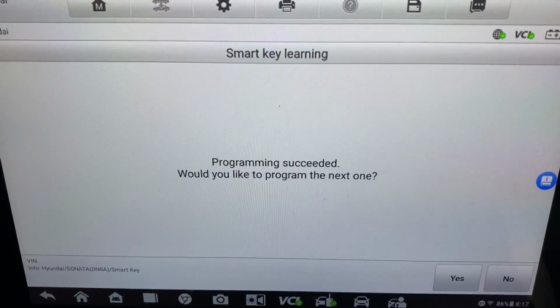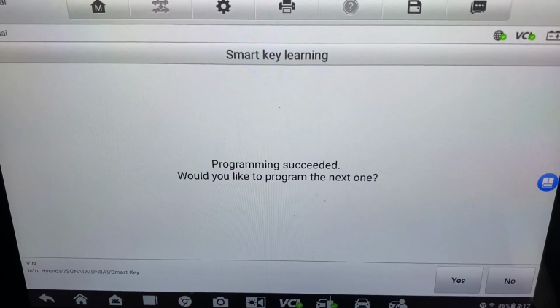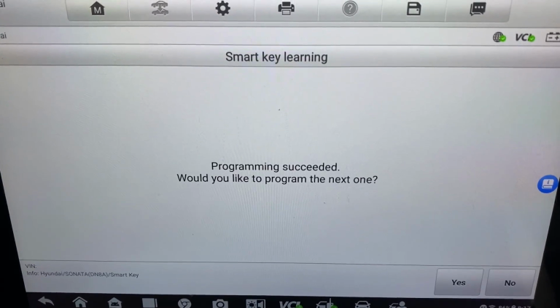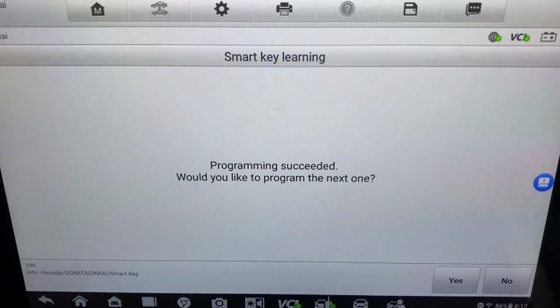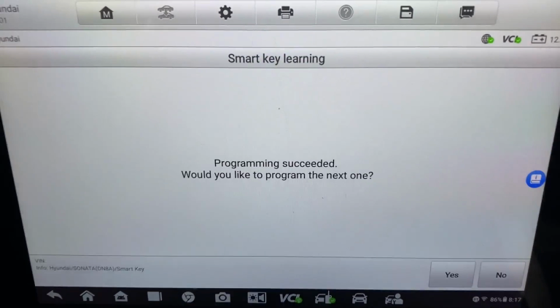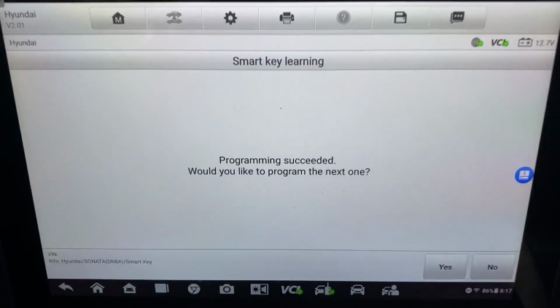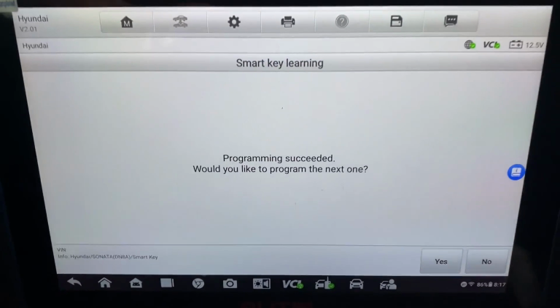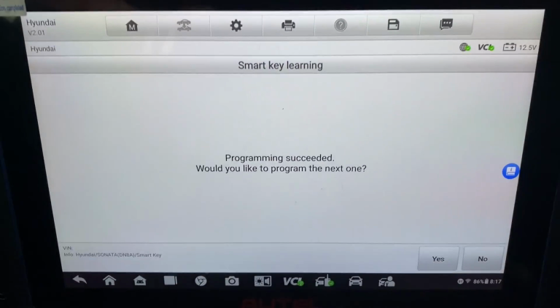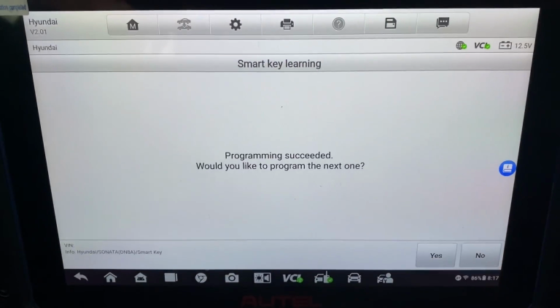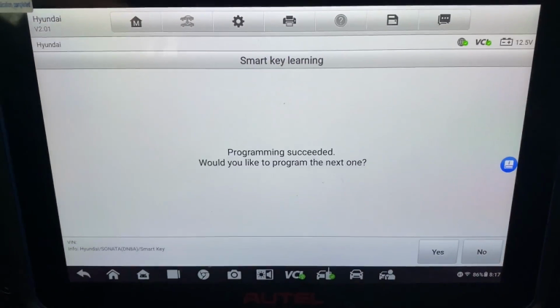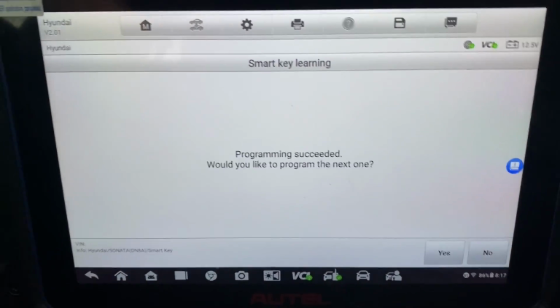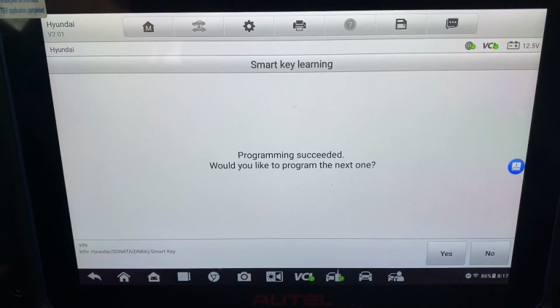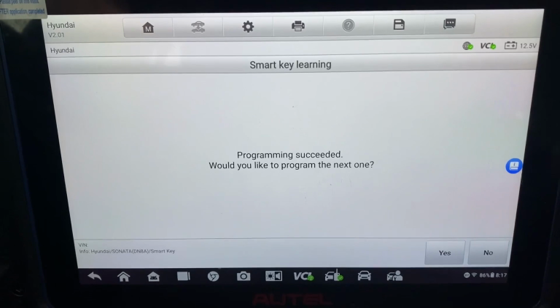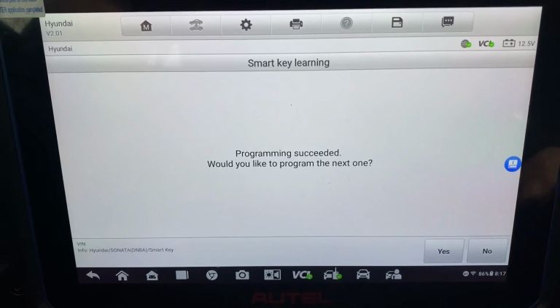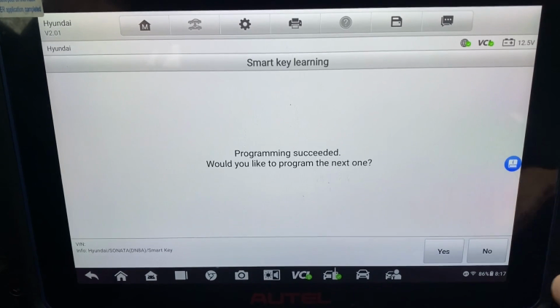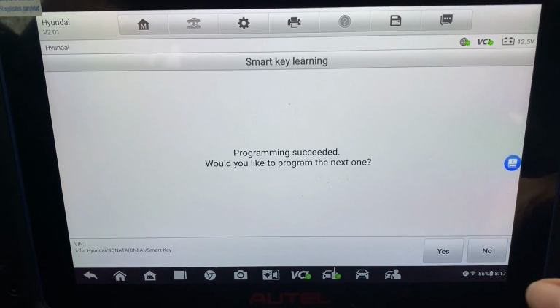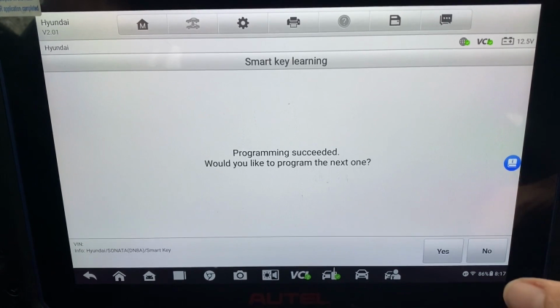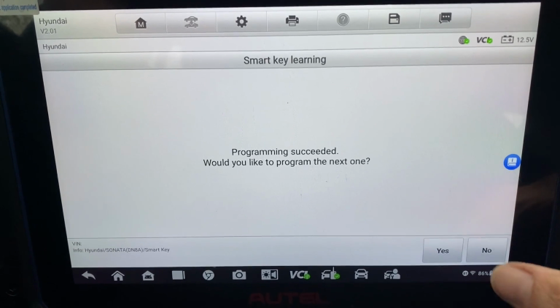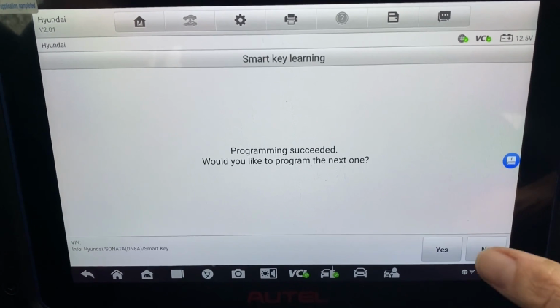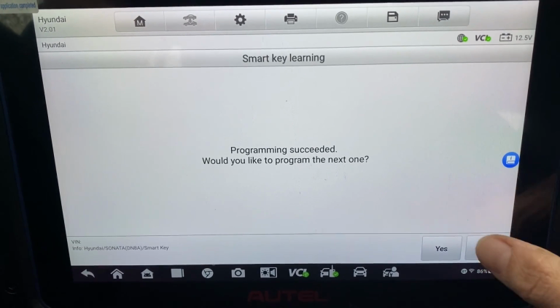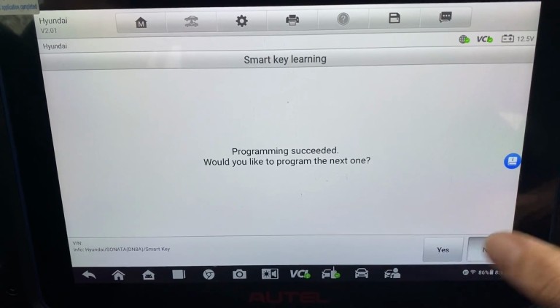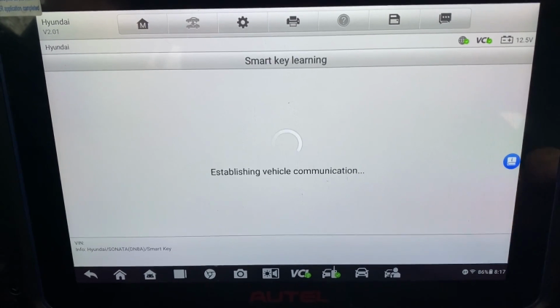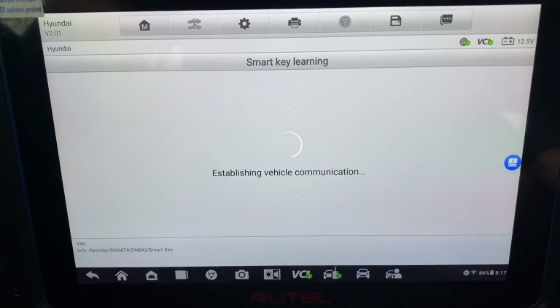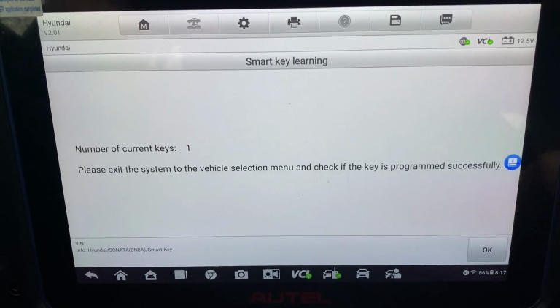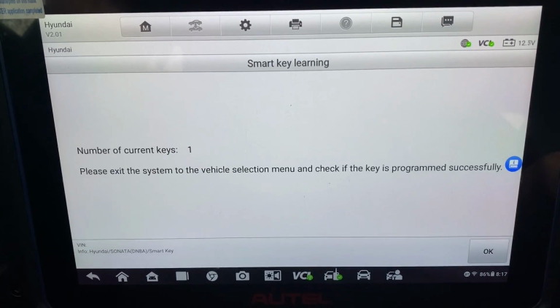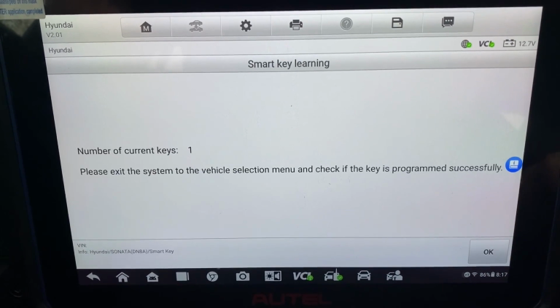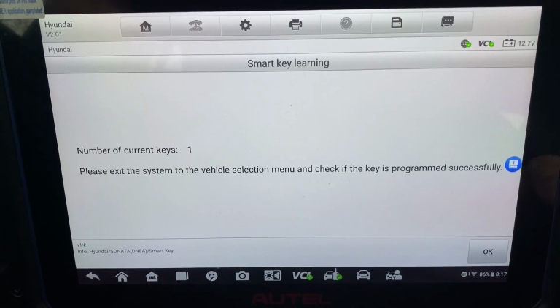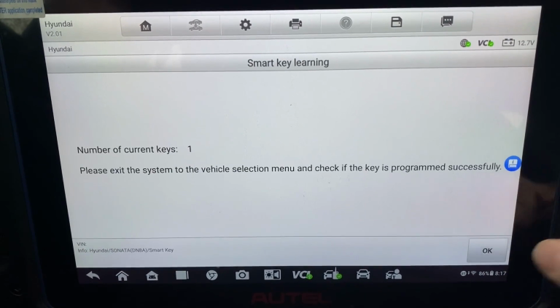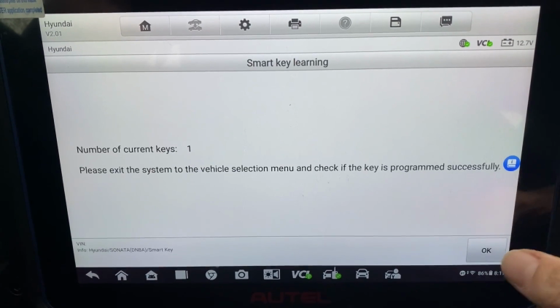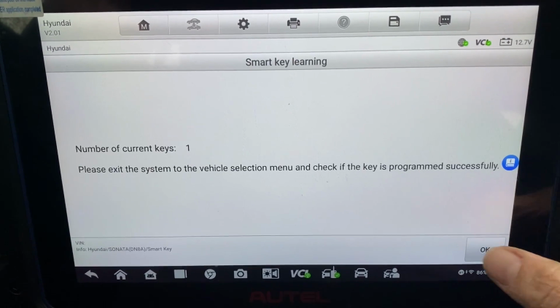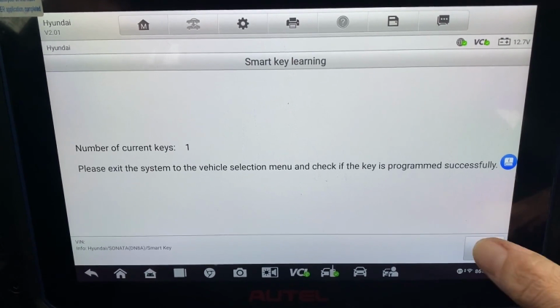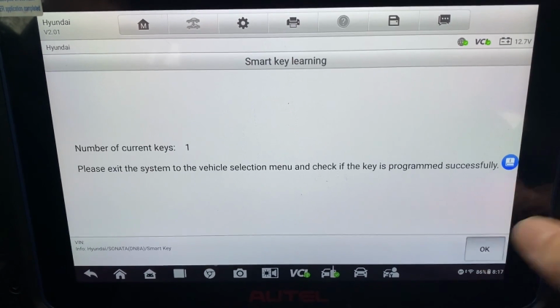Yeah, let's go — yes, yes it is. Okay, one, two. Small key not detected, let's try that again. There we go, programming succeeded. Would you like to program the next one? No. Okay.